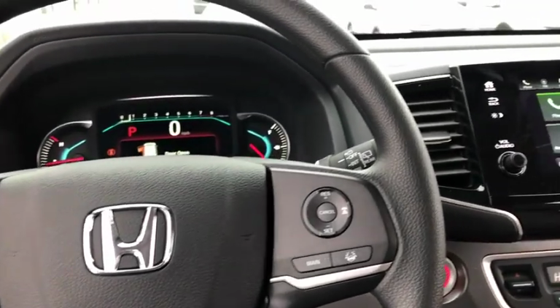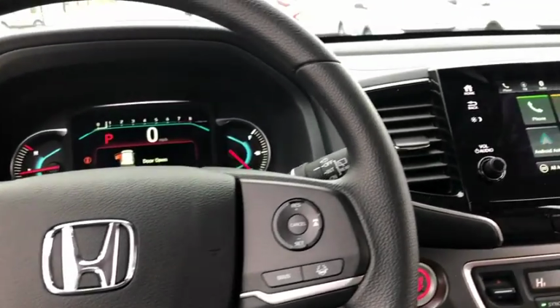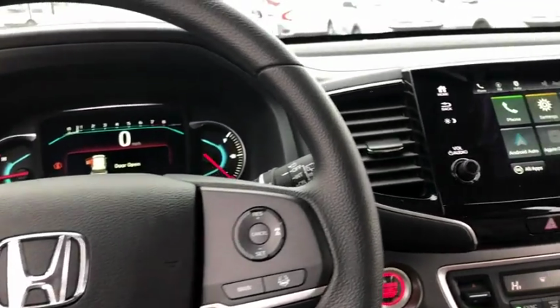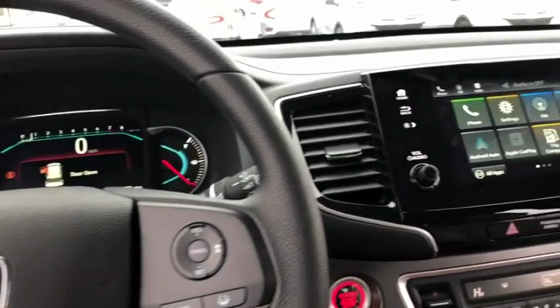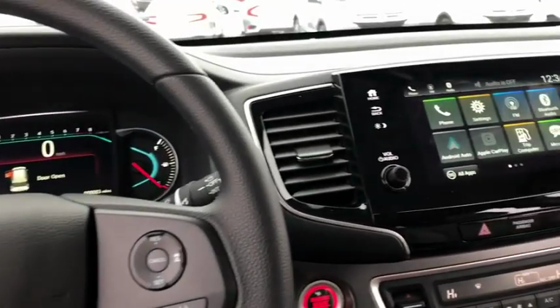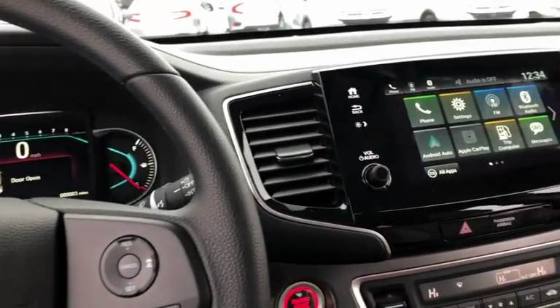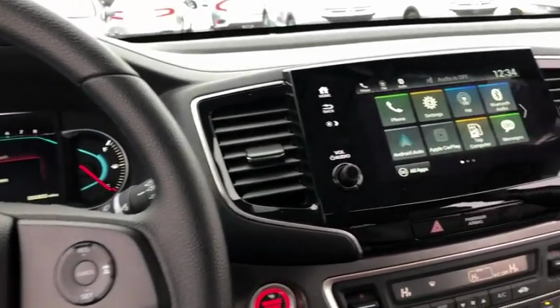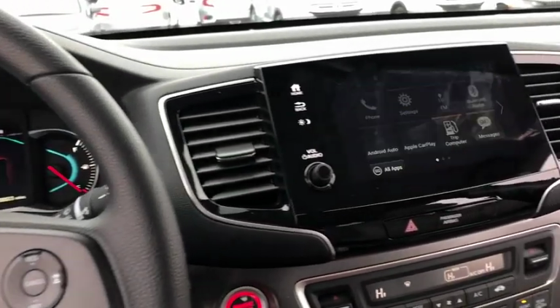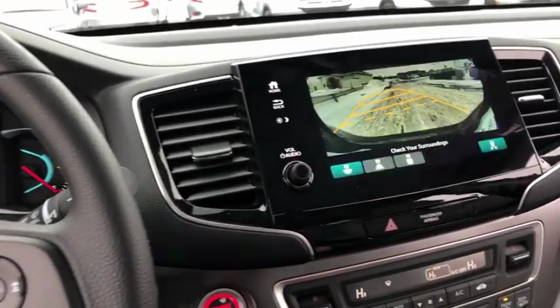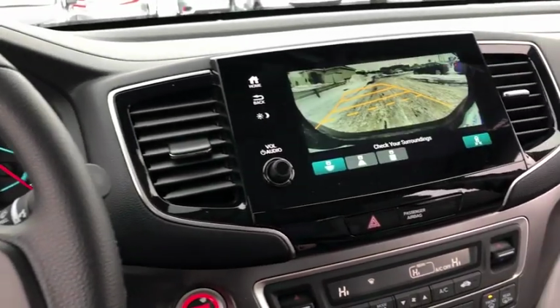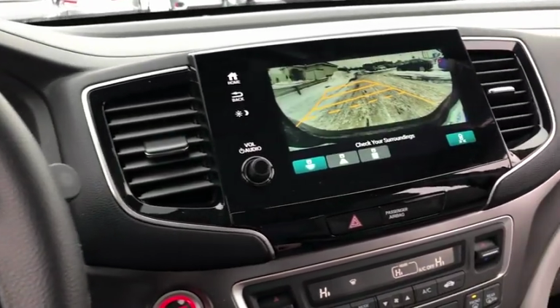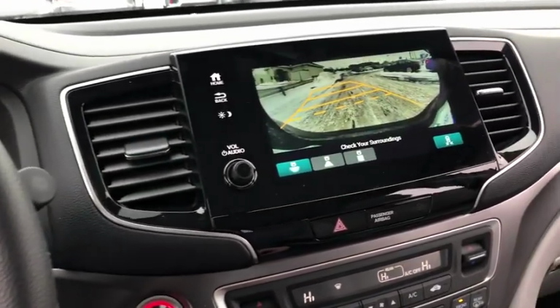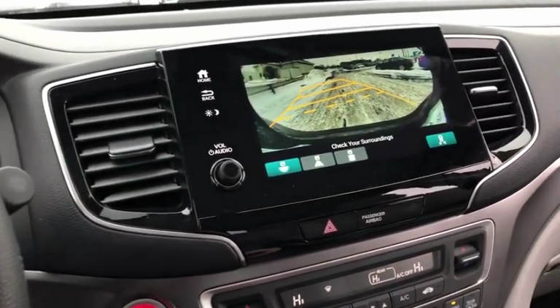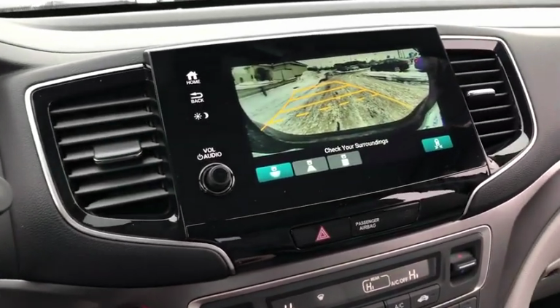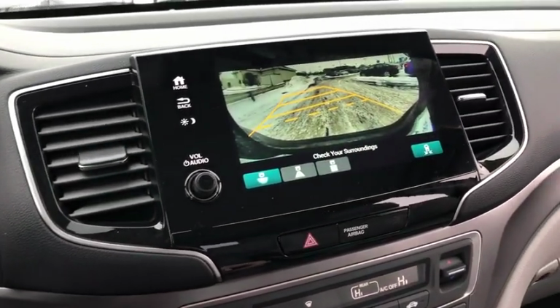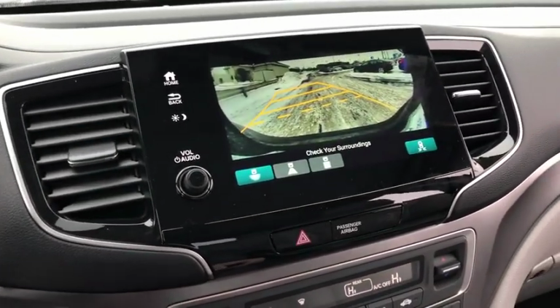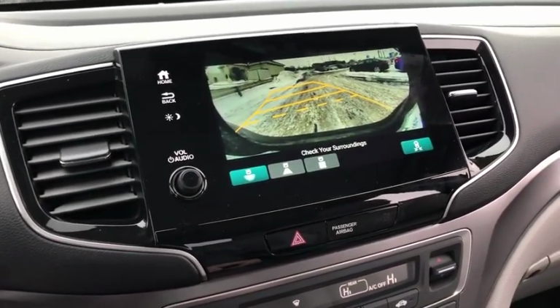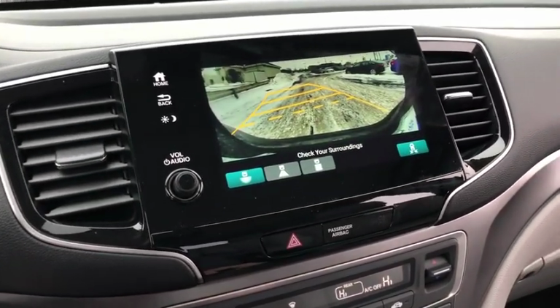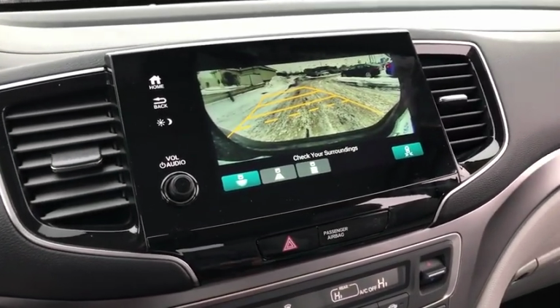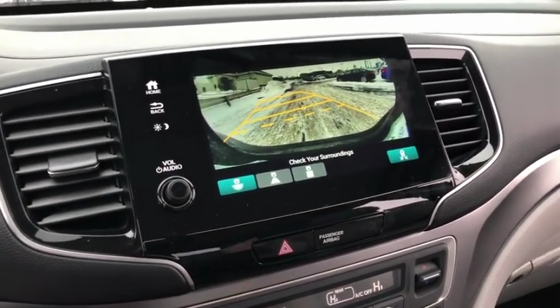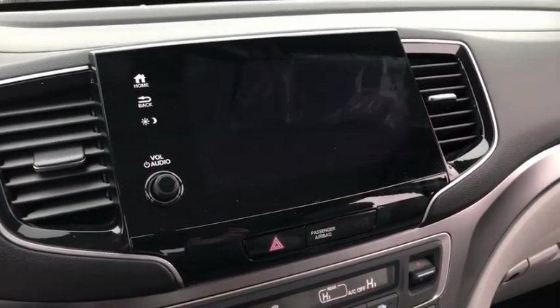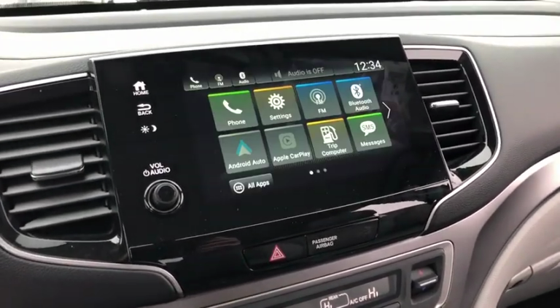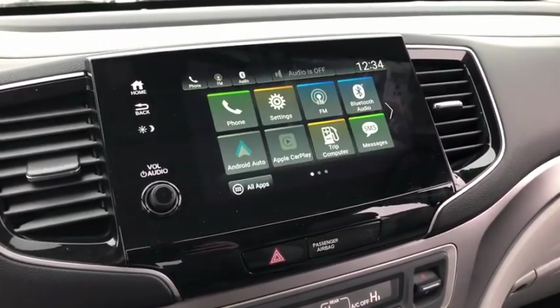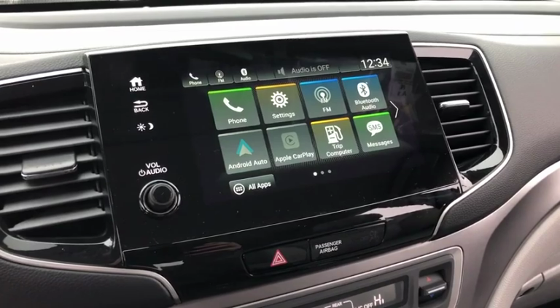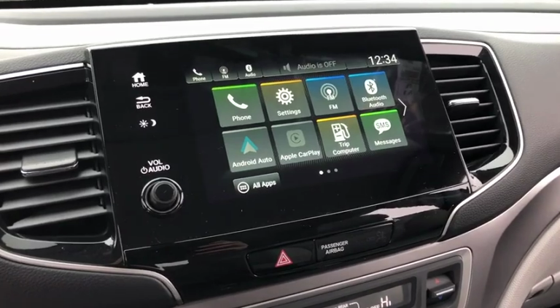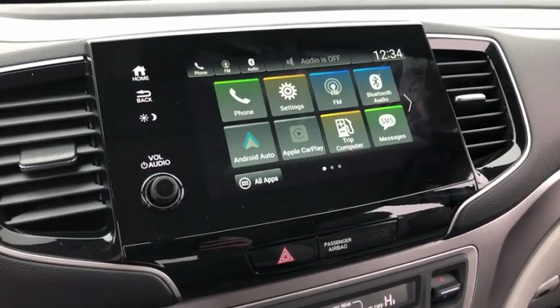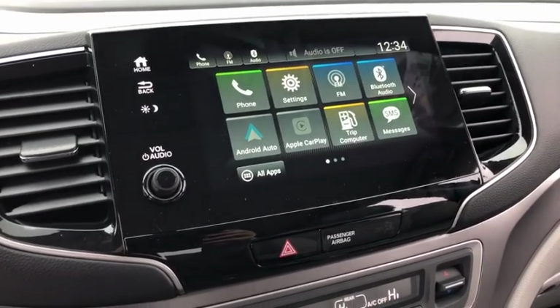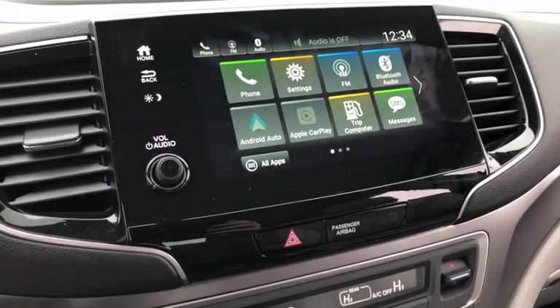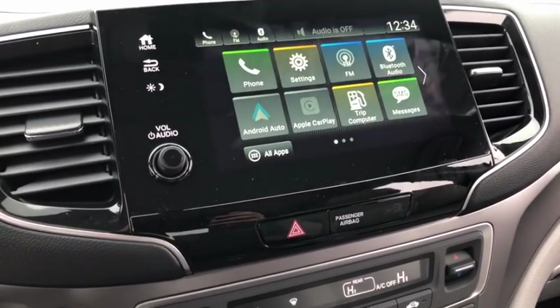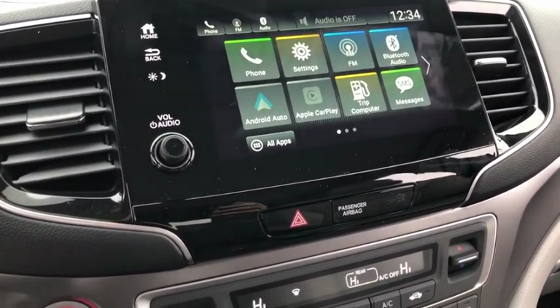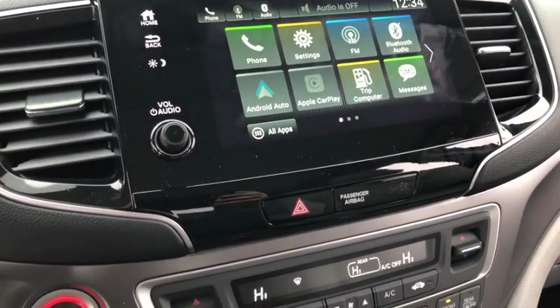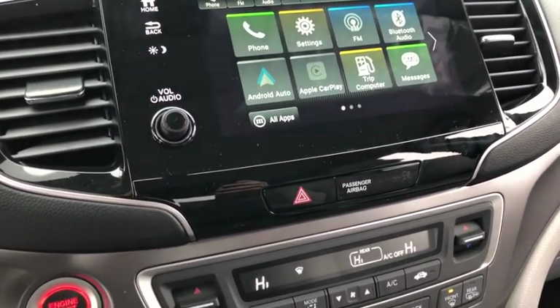Tachometer. Brake assist. Overhead console. Panic alarm. Front reading lamp. Driver vanity mirror.